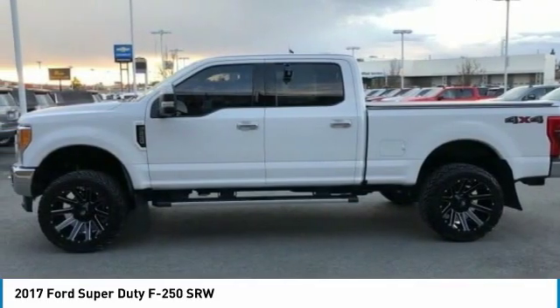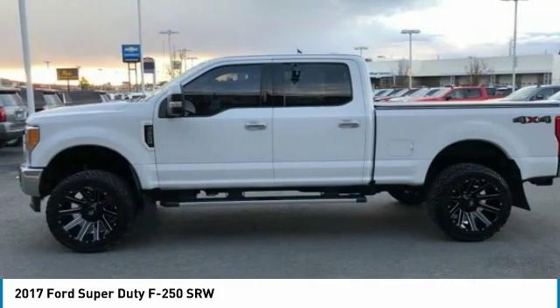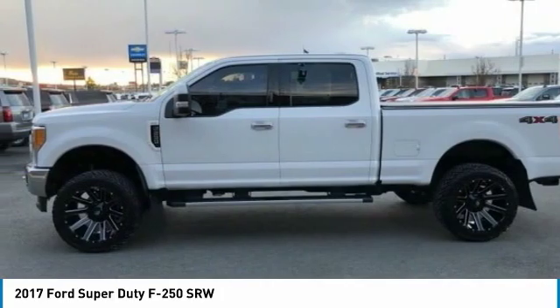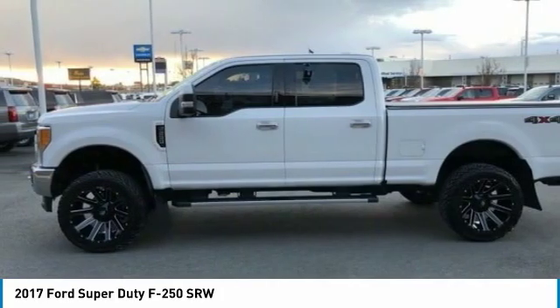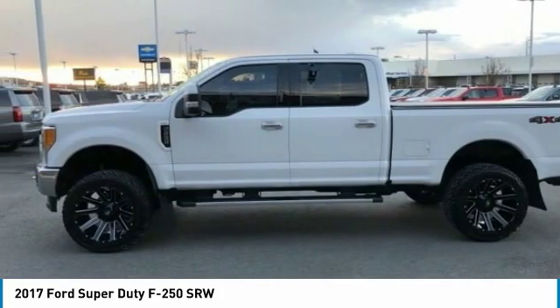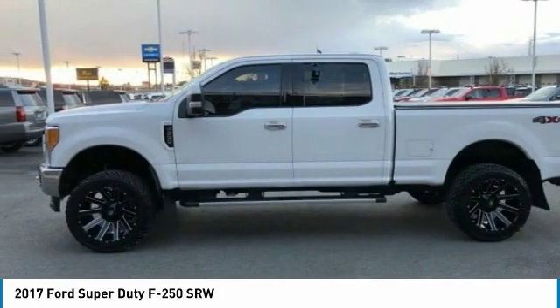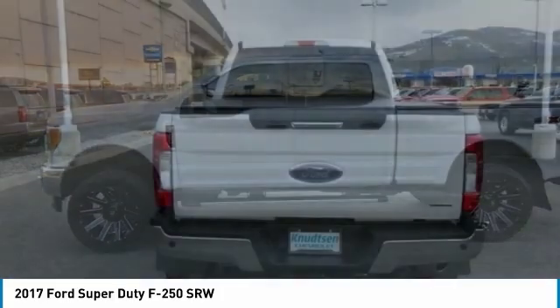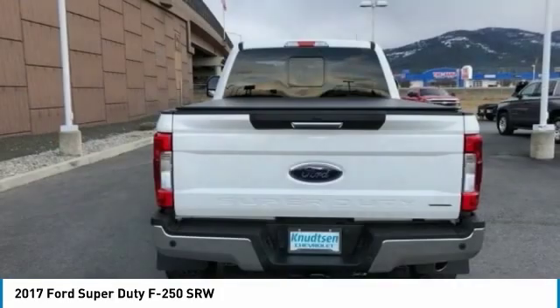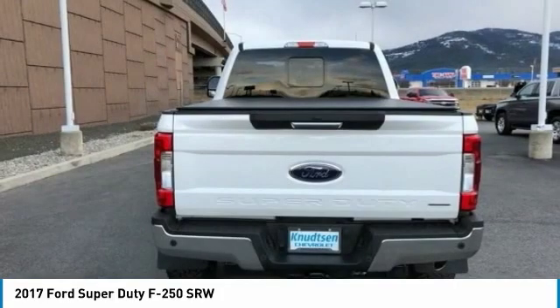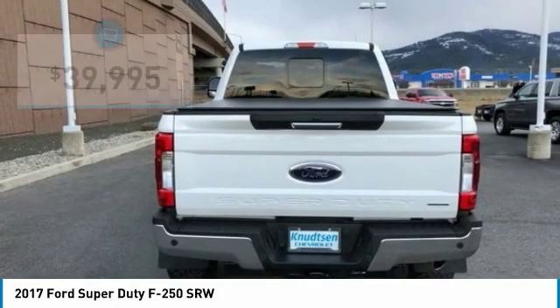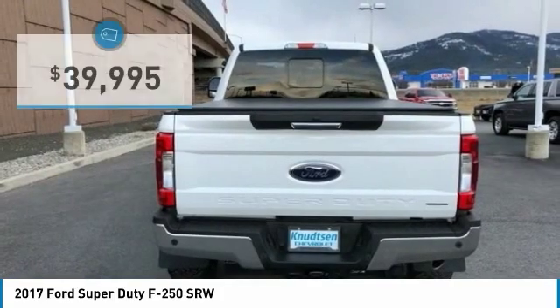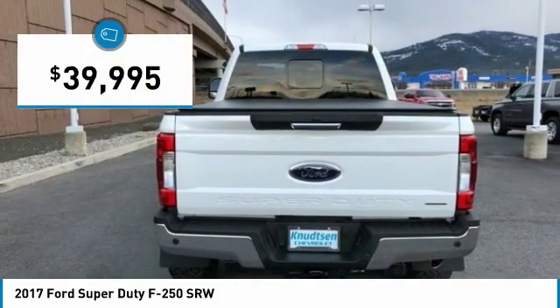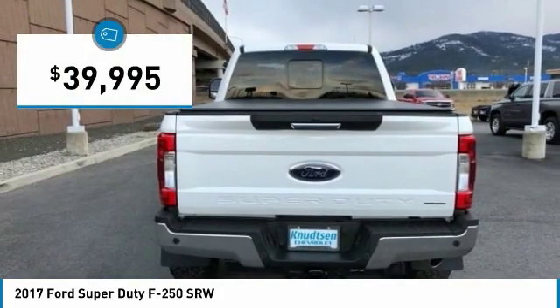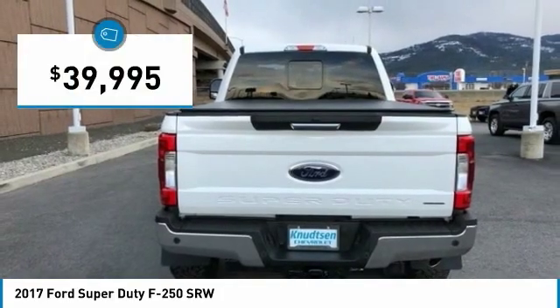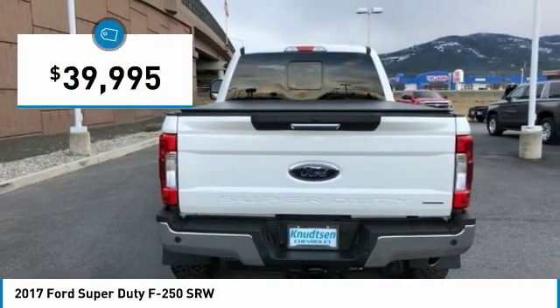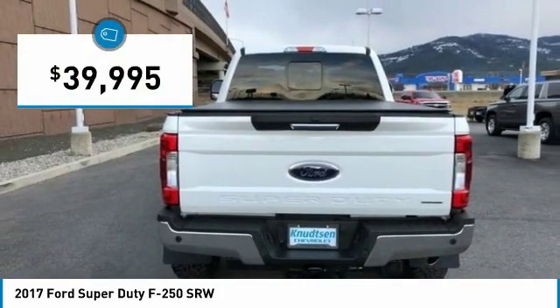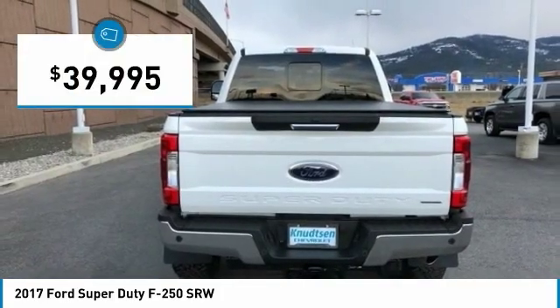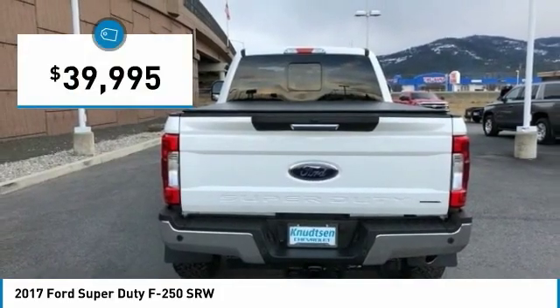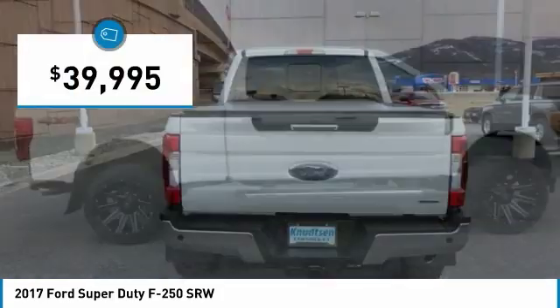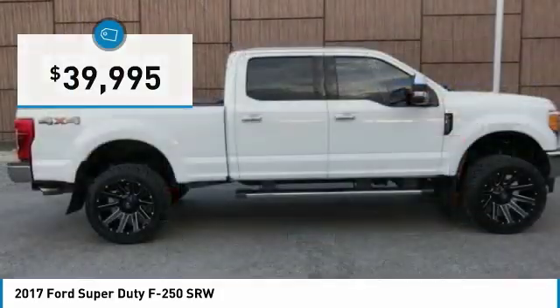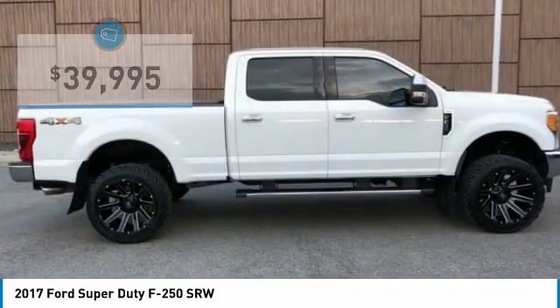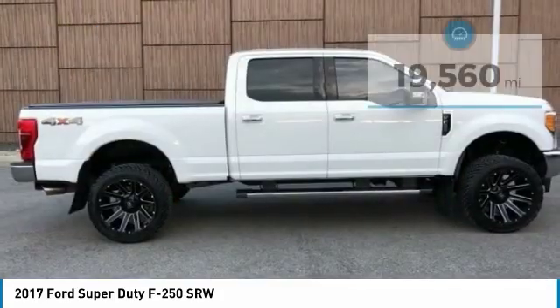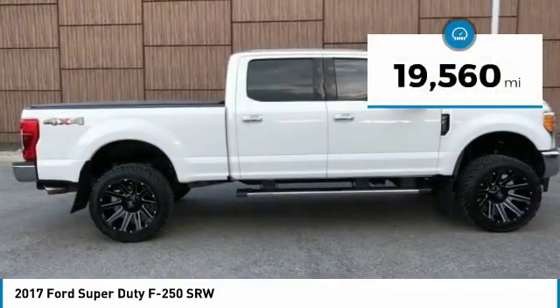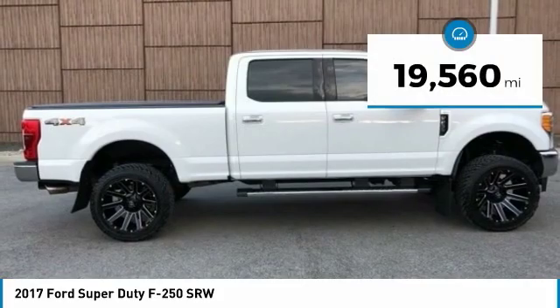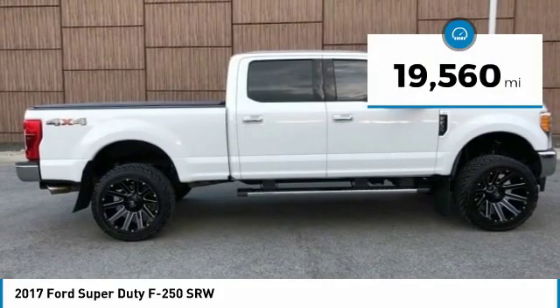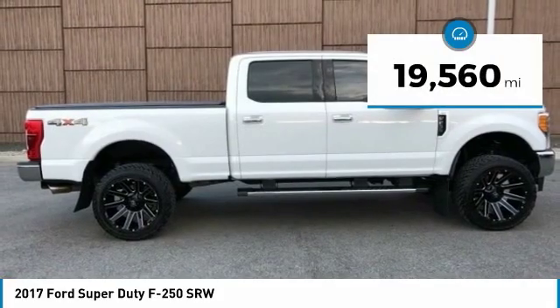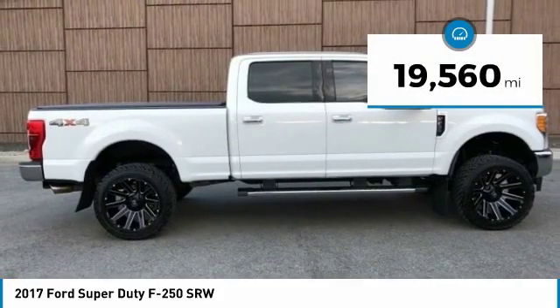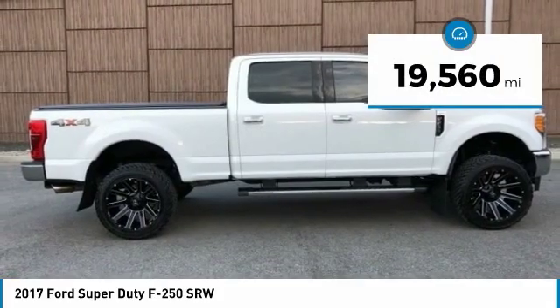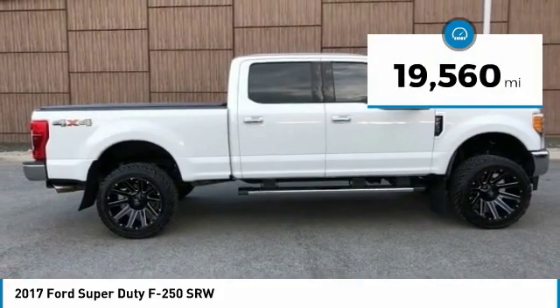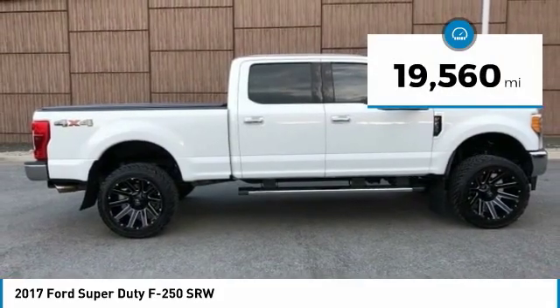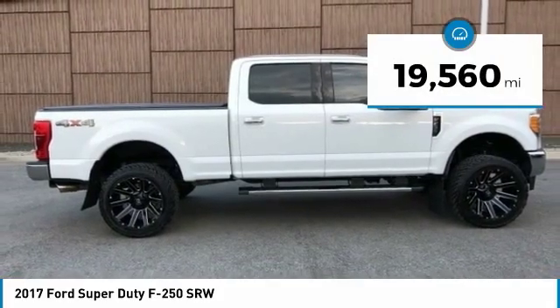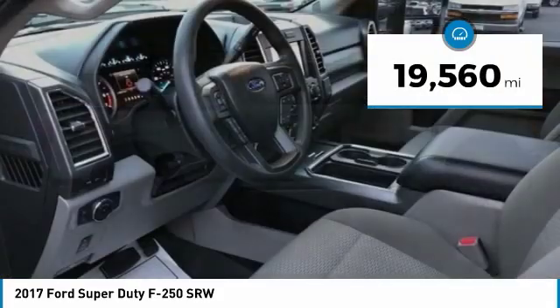Ford F-250 Super Duty, priced below $40,000. This vehicle has less than 20,000 miles.